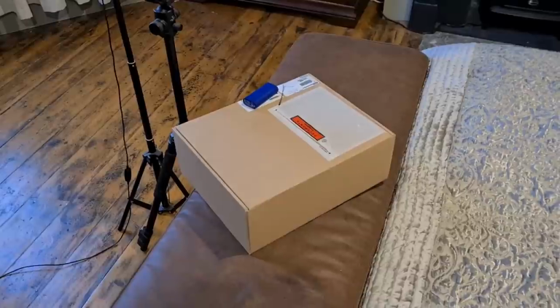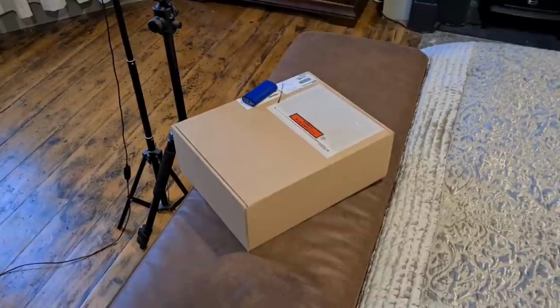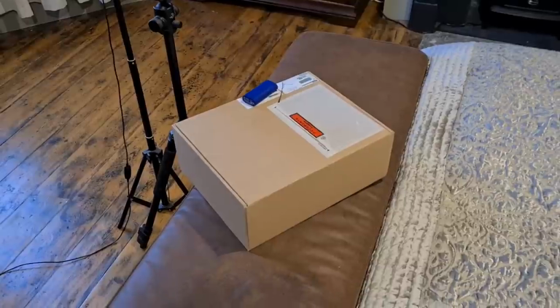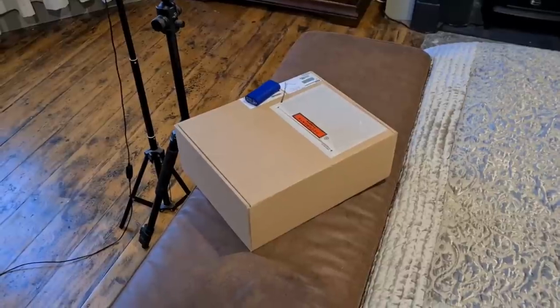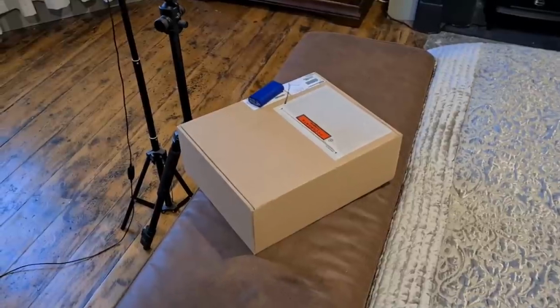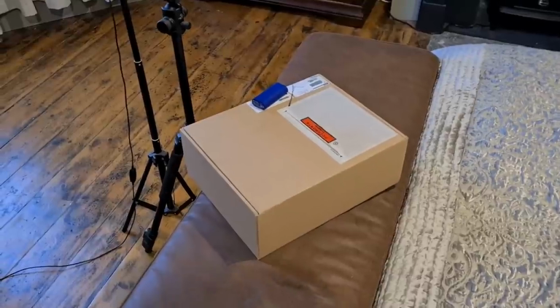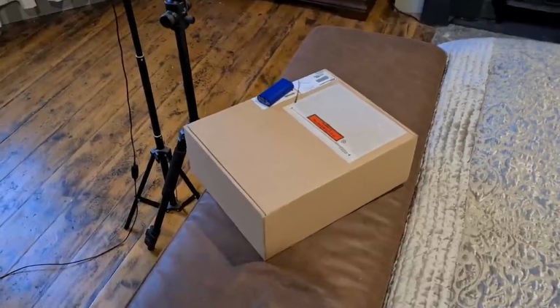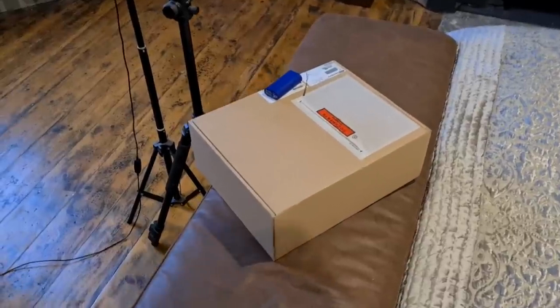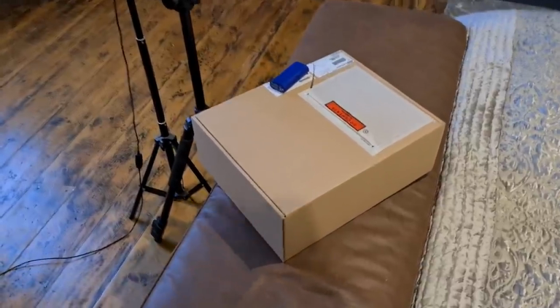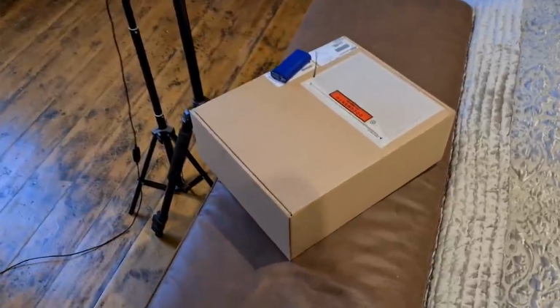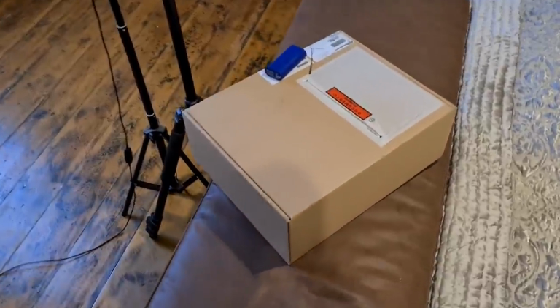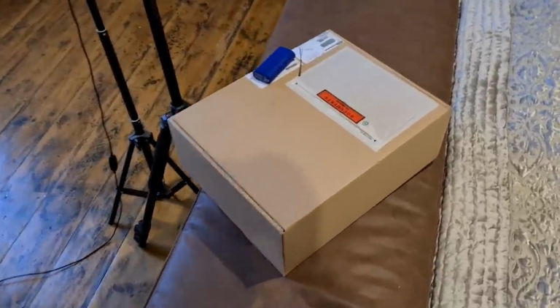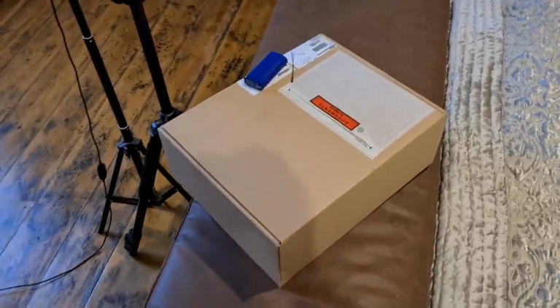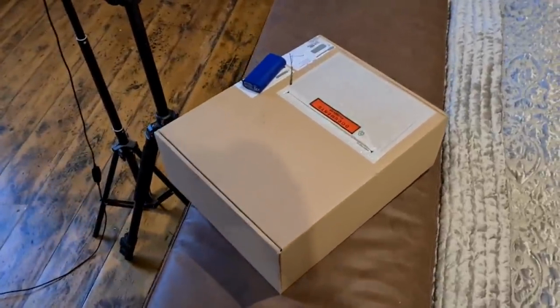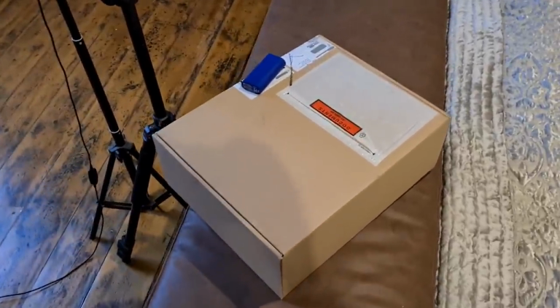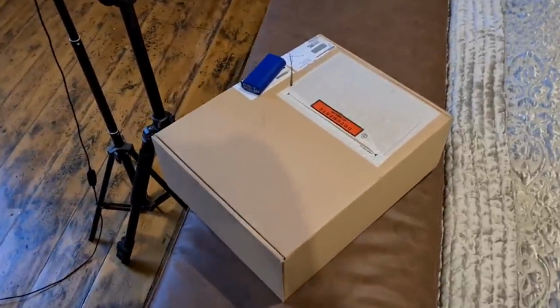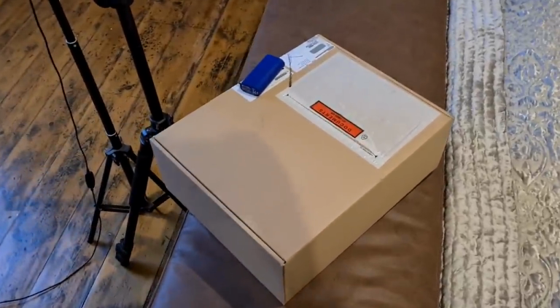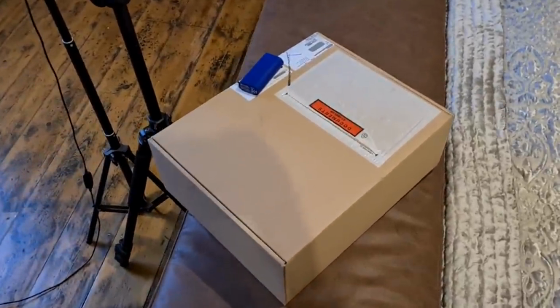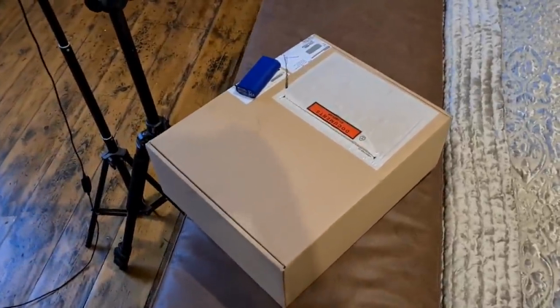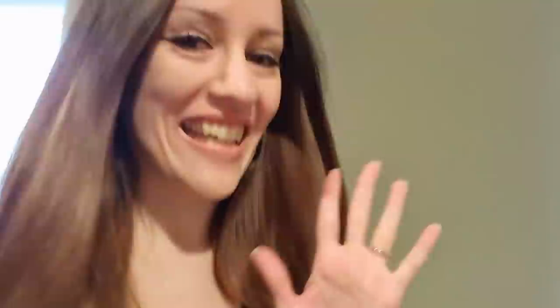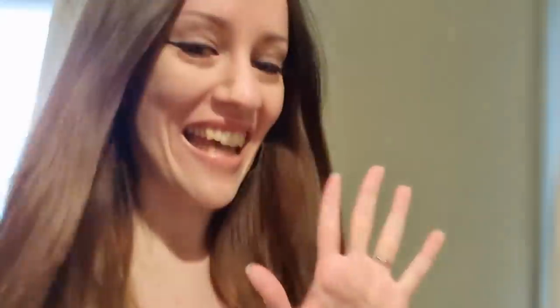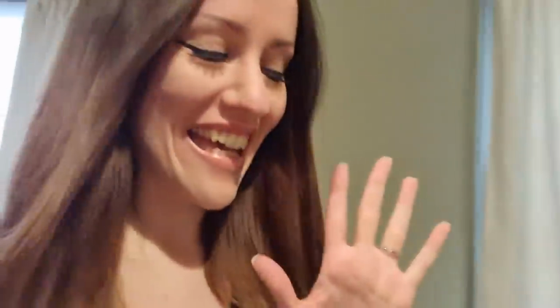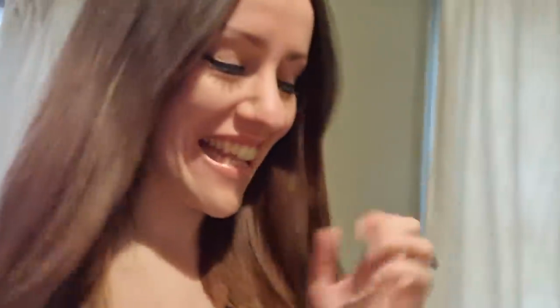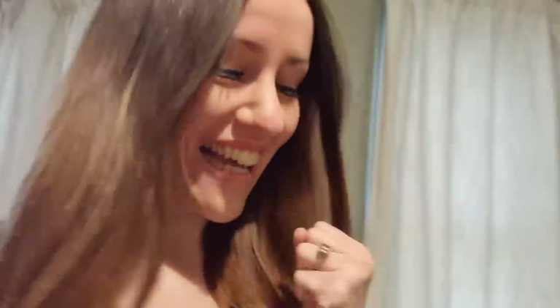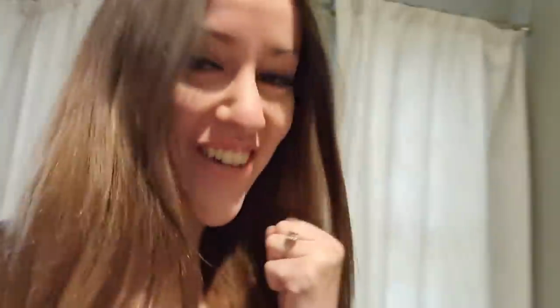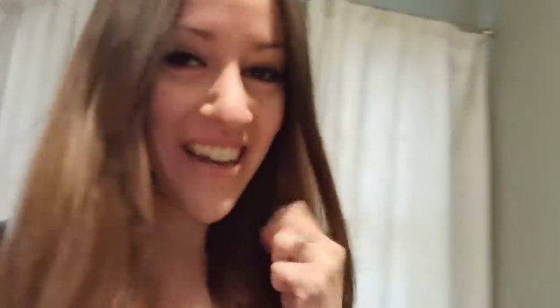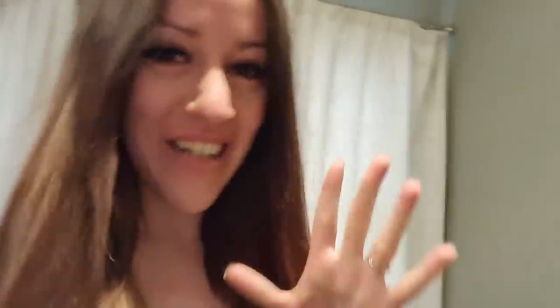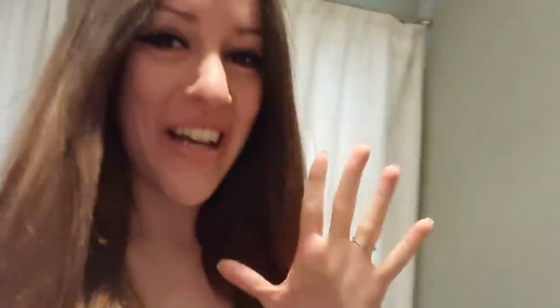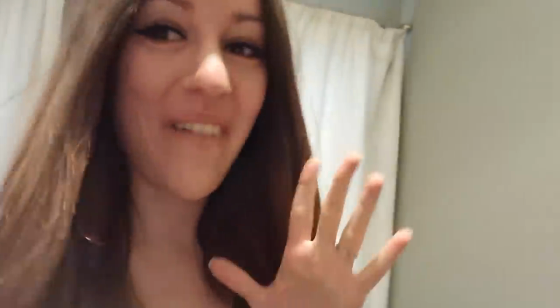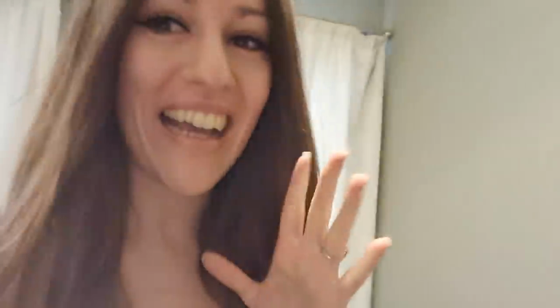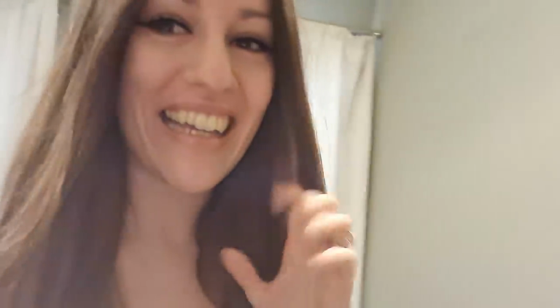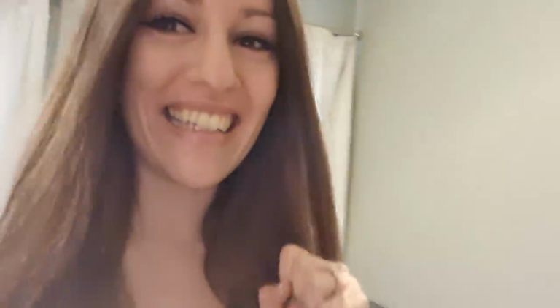Look guys, what's this? What's this? It just arrived. I can't wait to unpack it.